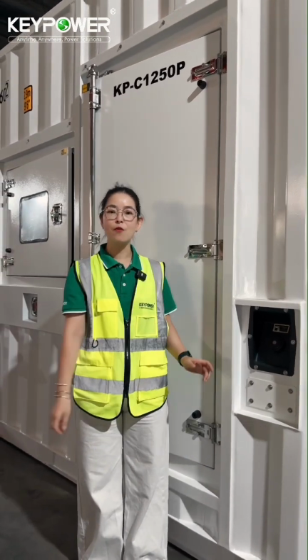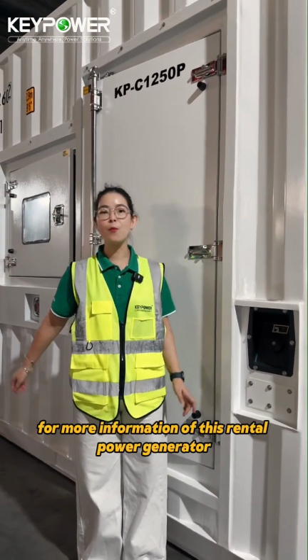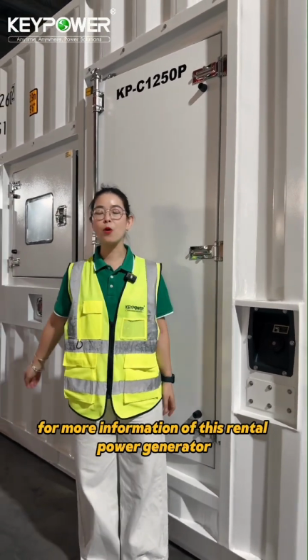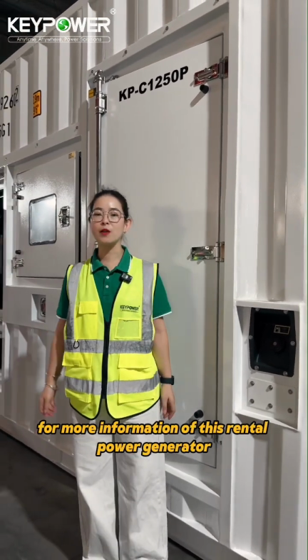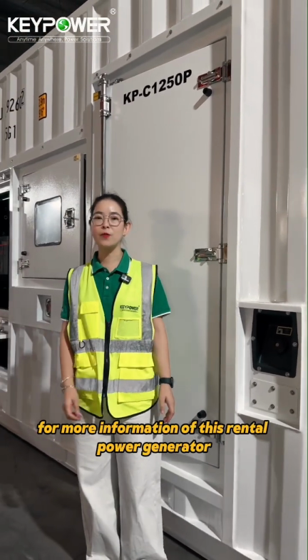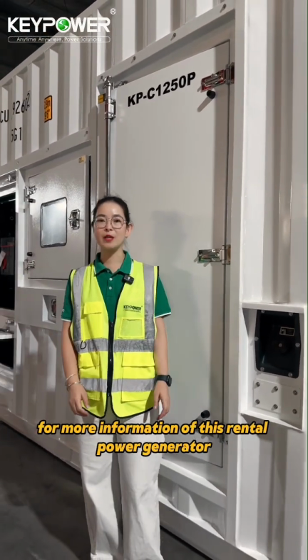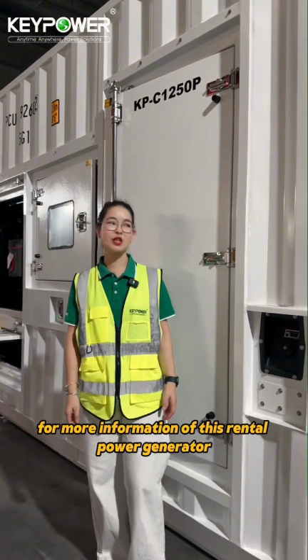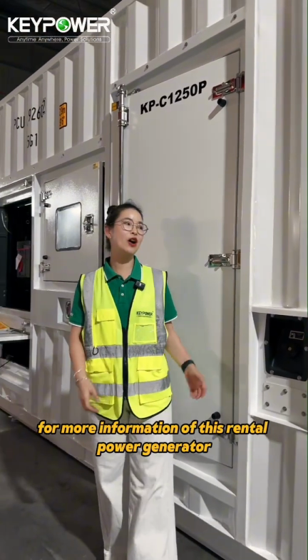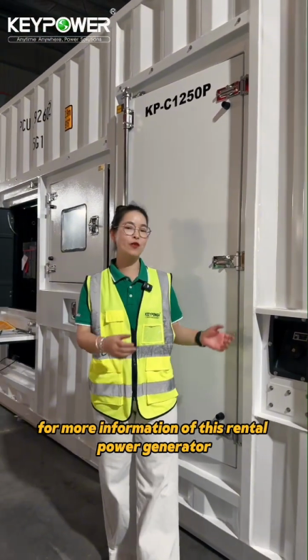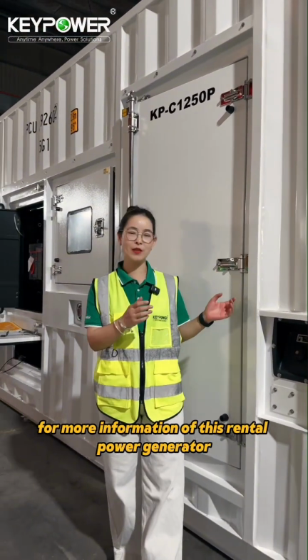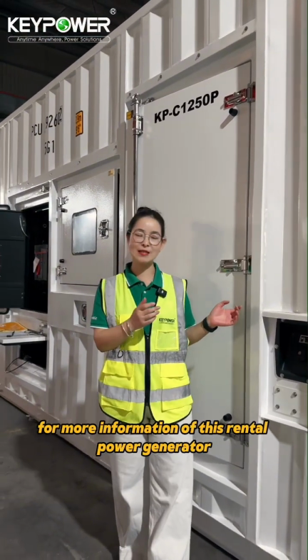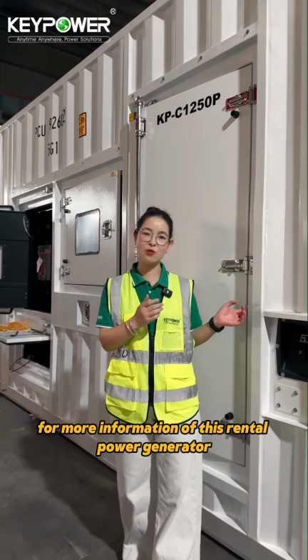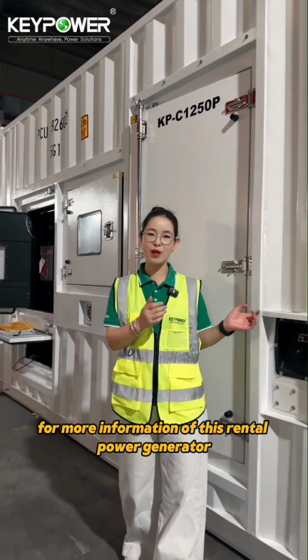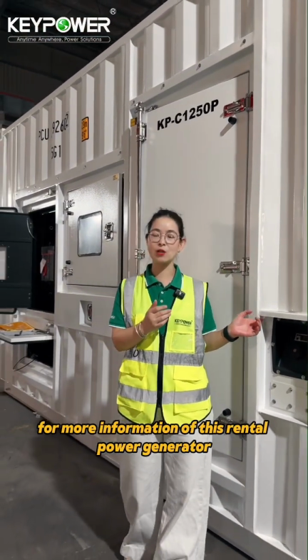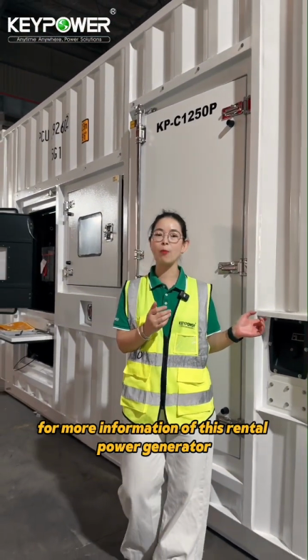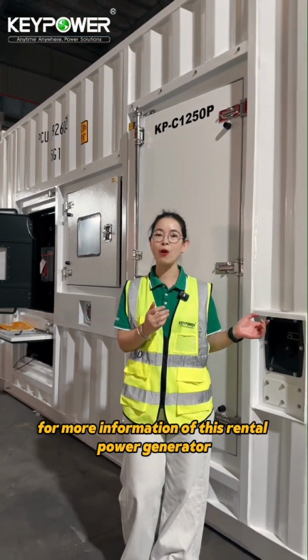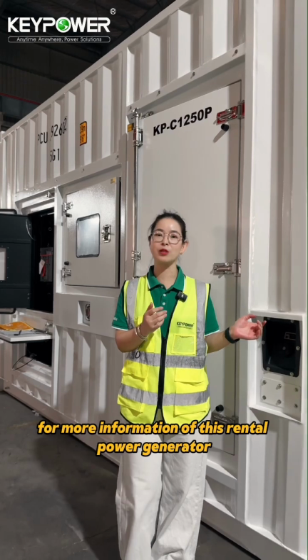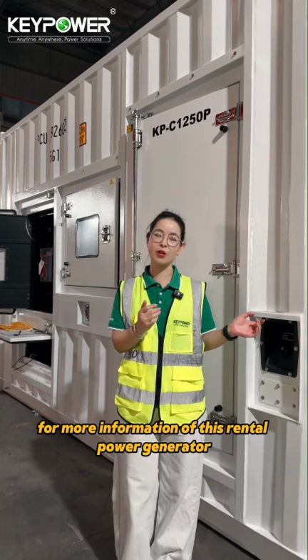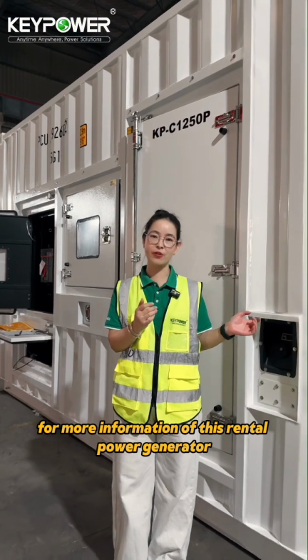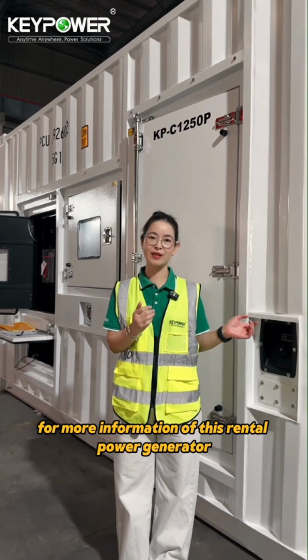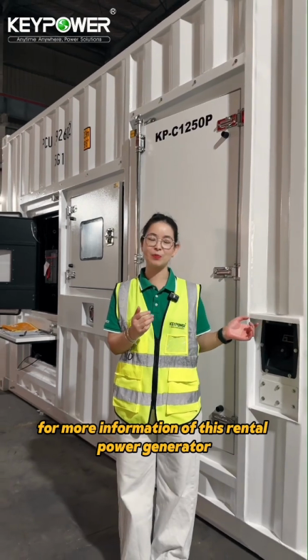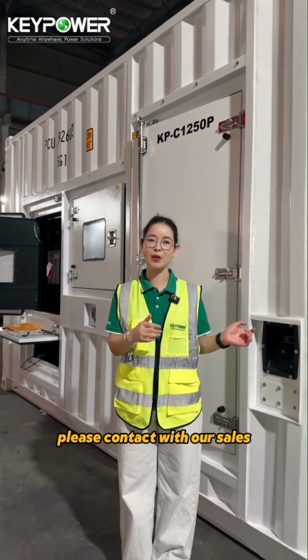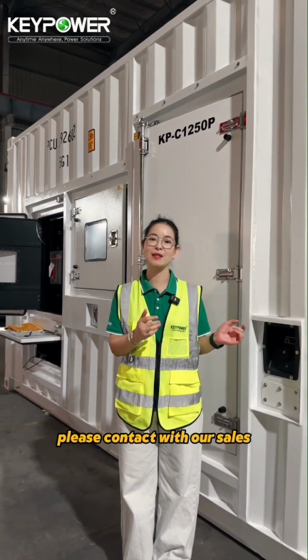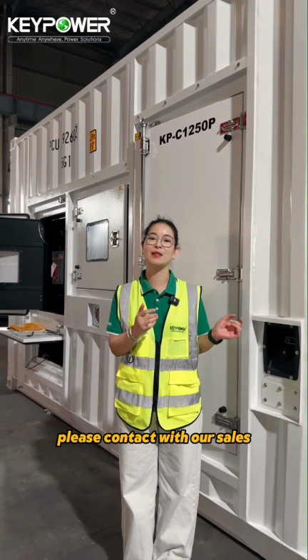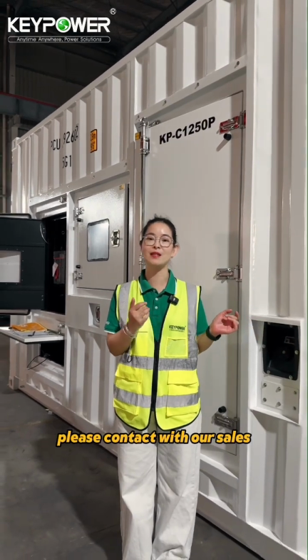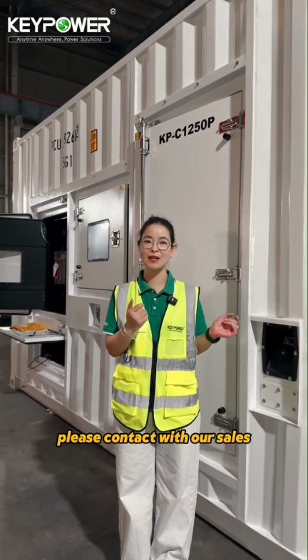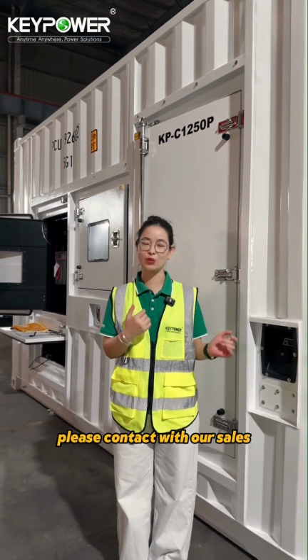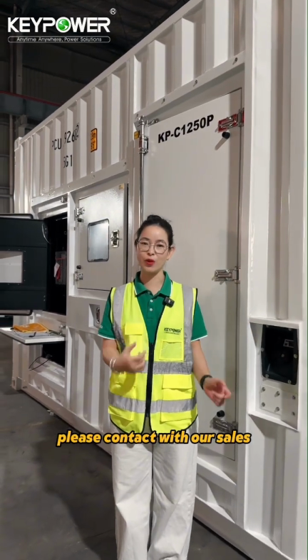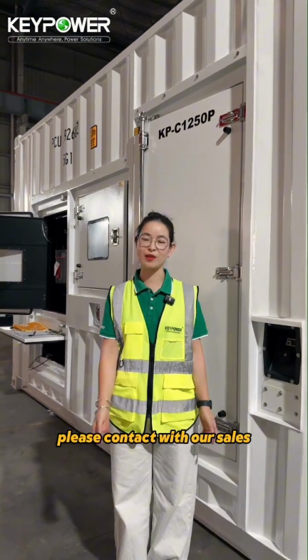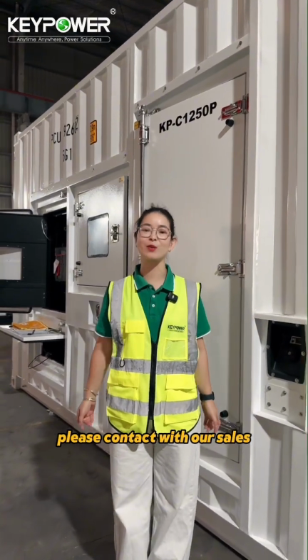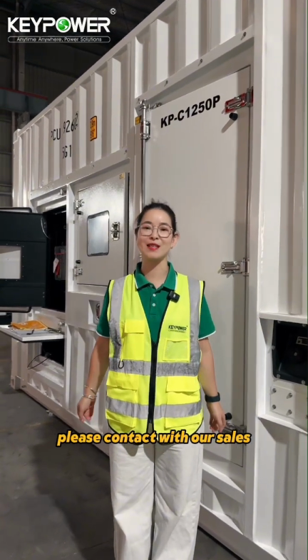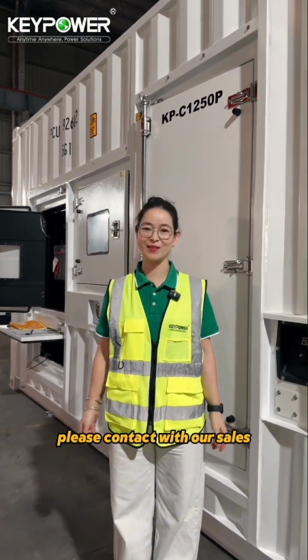For more information on this rental power generator, please contact our sales team.